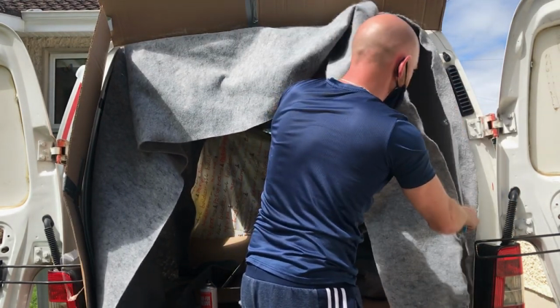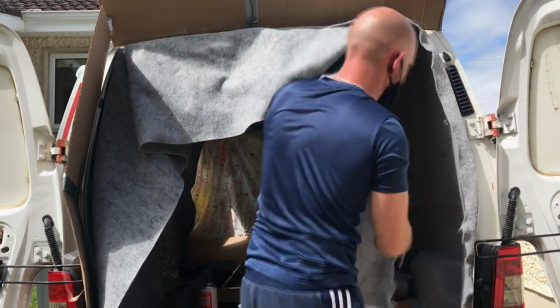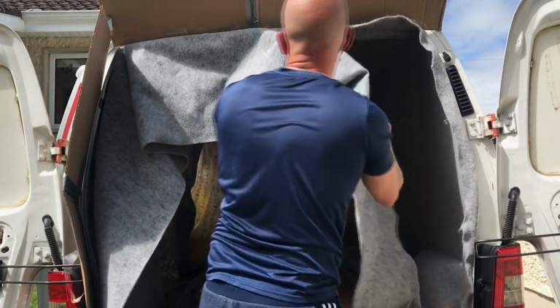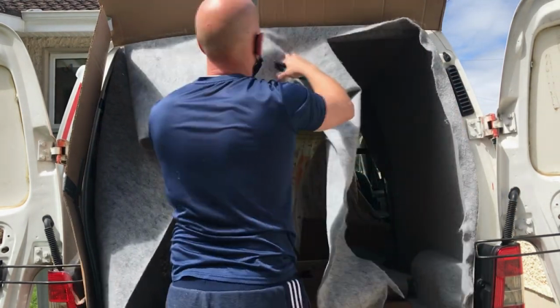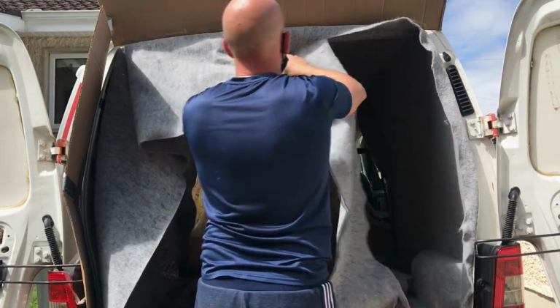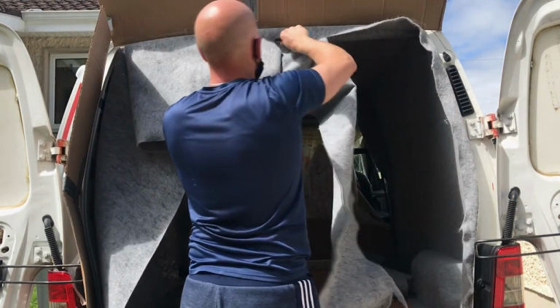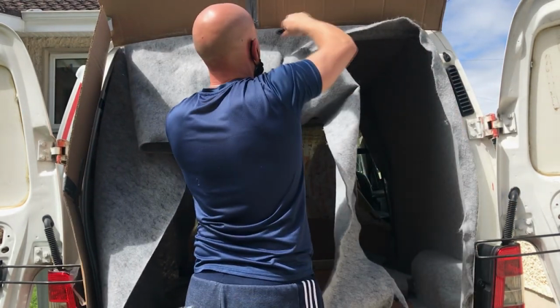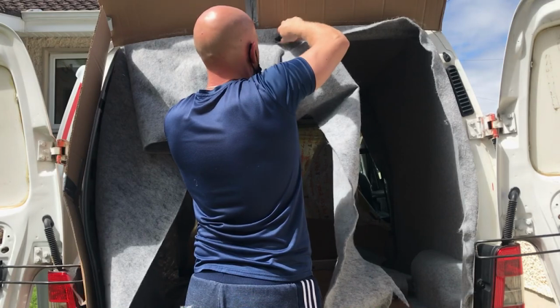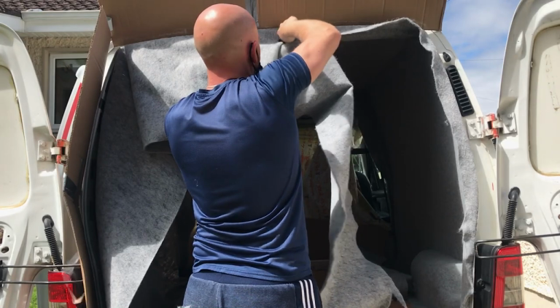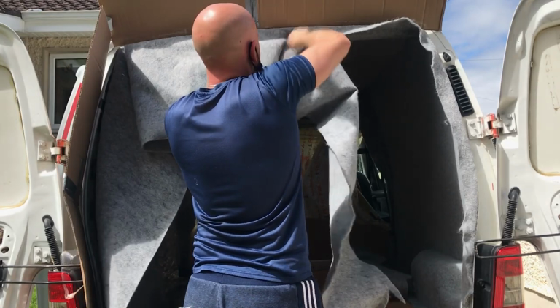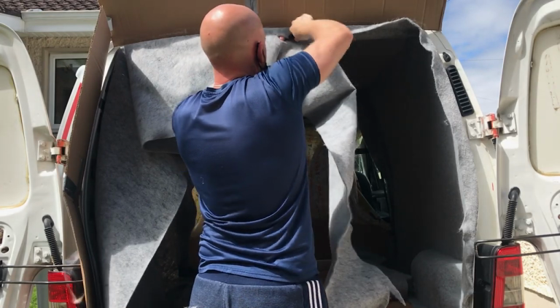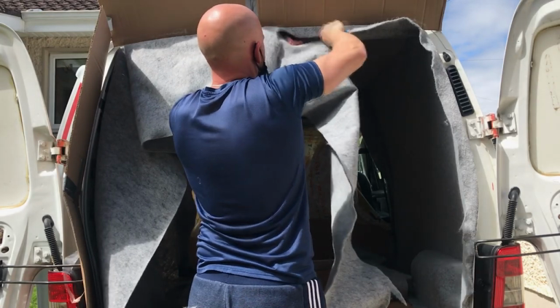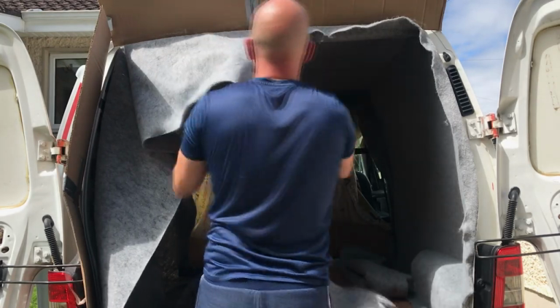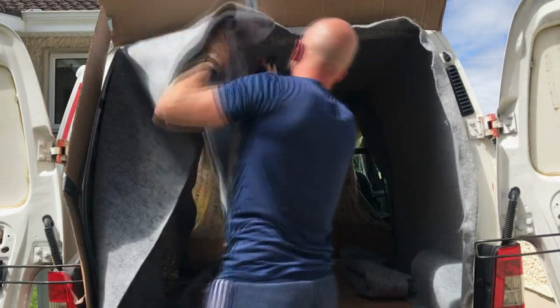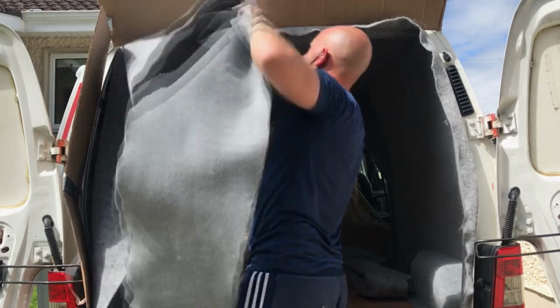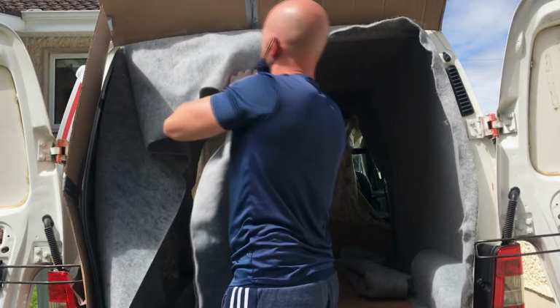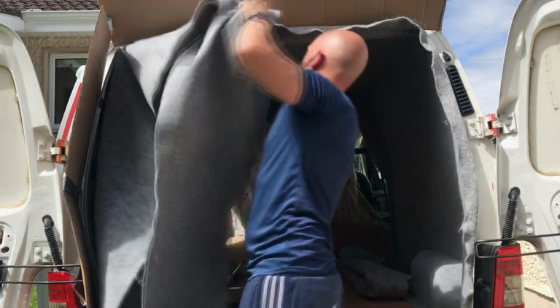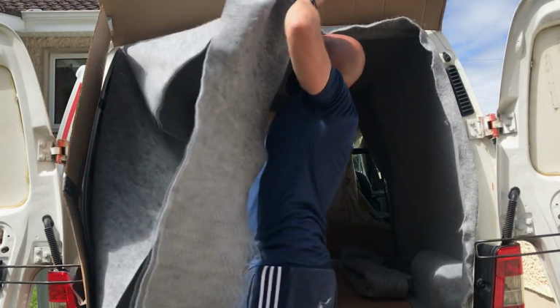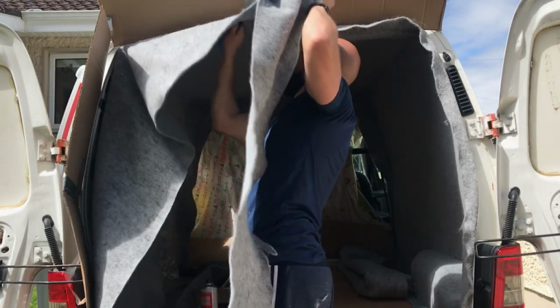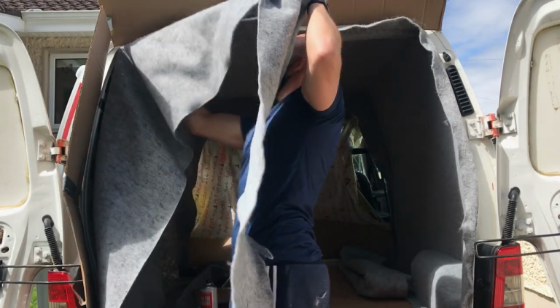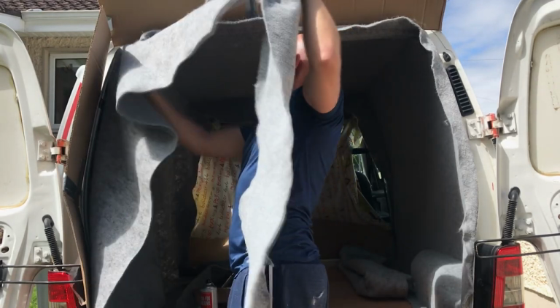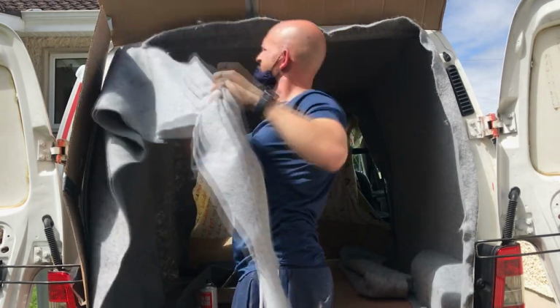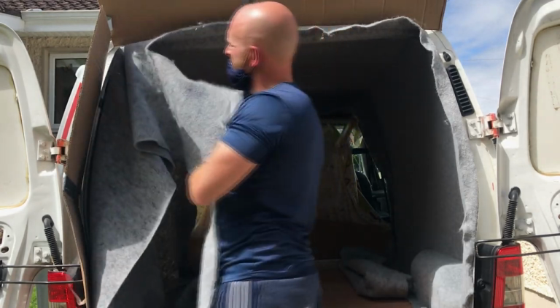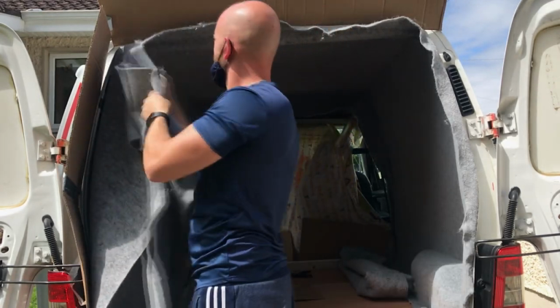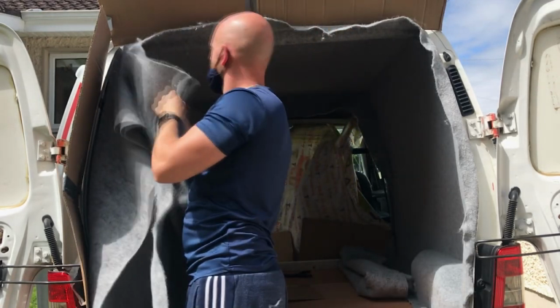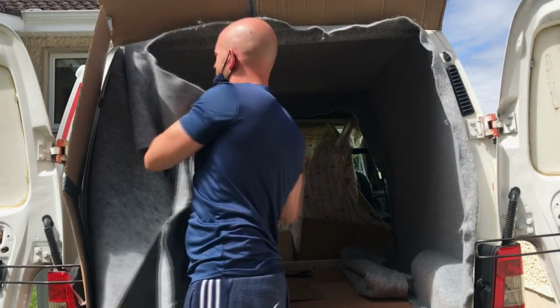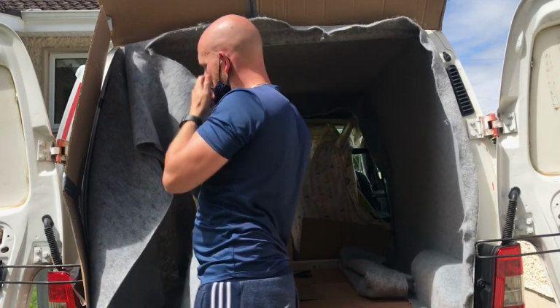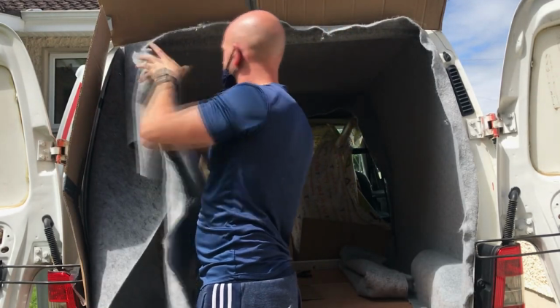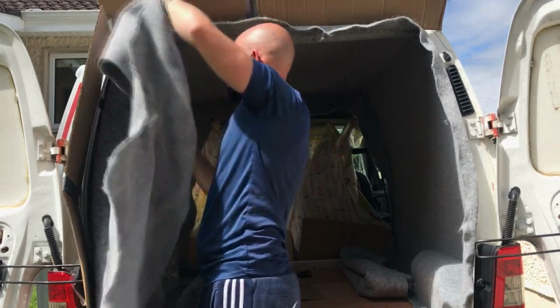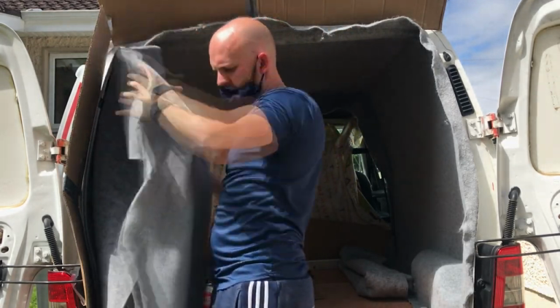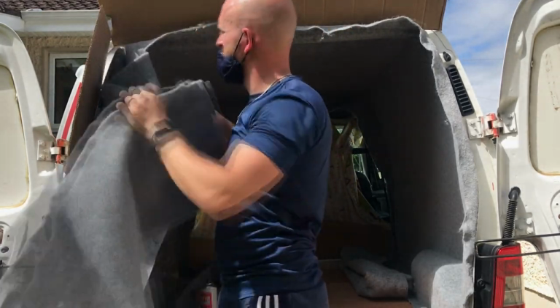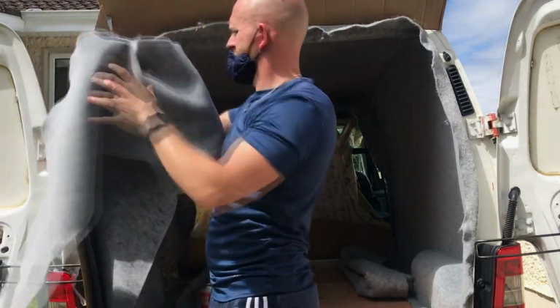Just trimming it all the way here now, leaving a little bit of excess - I'll do the final cut later on.